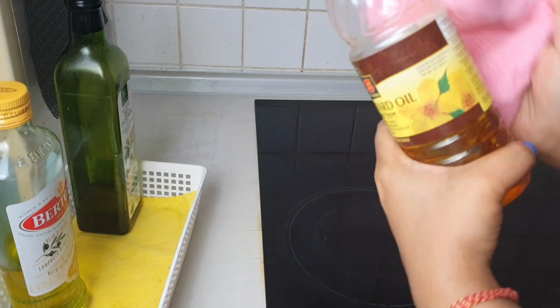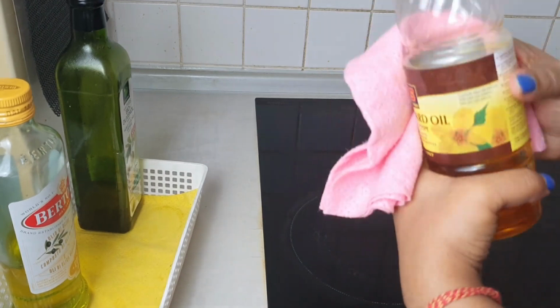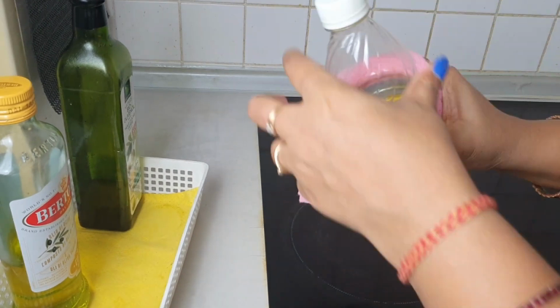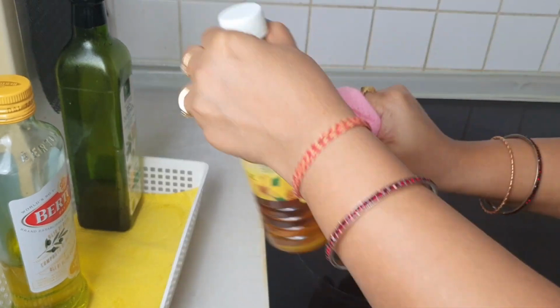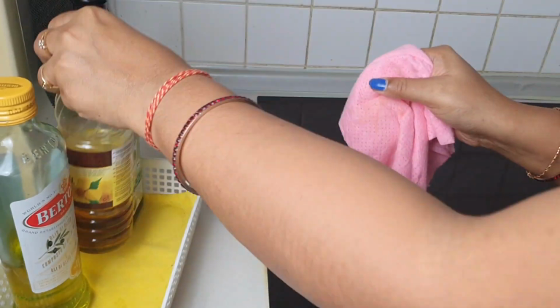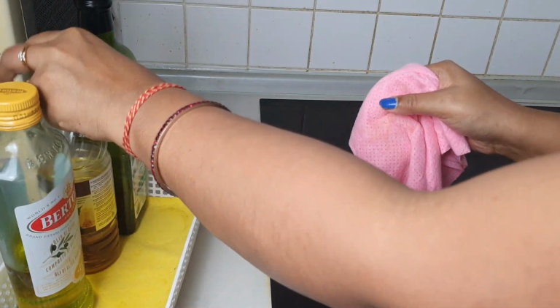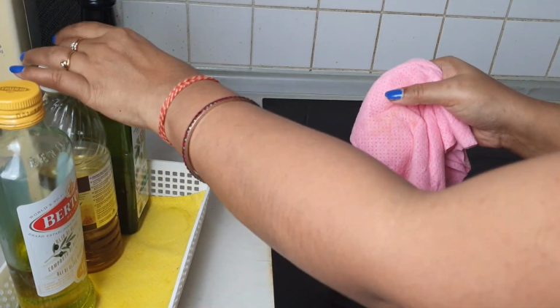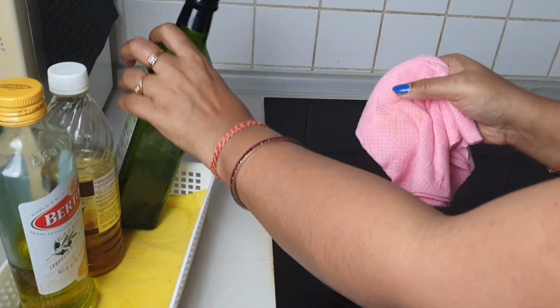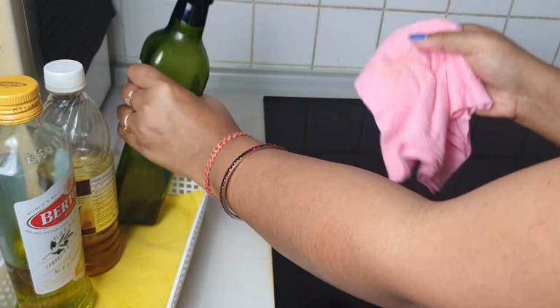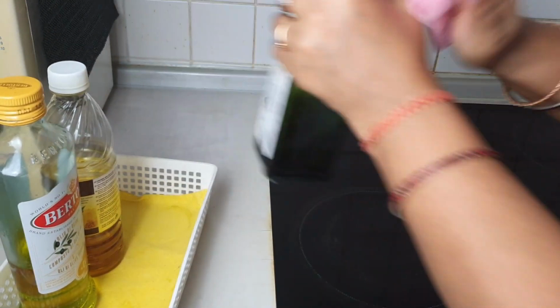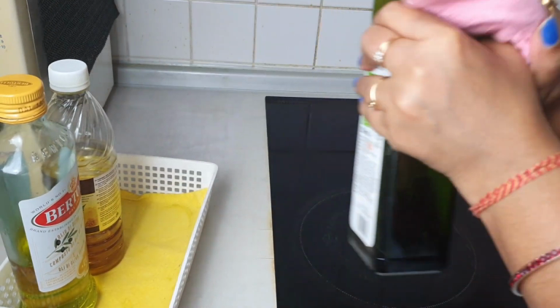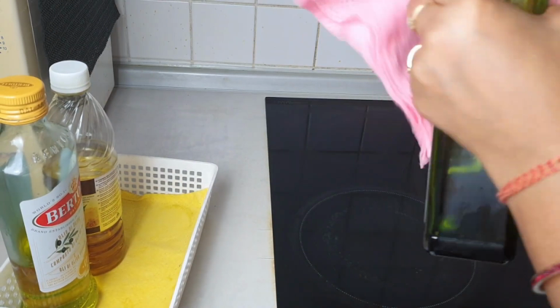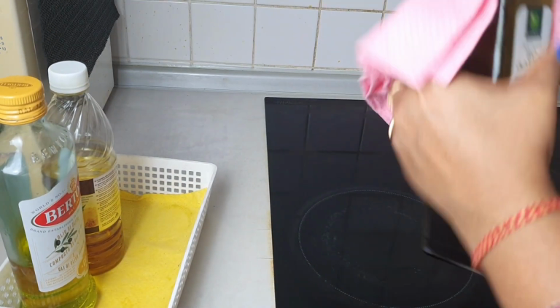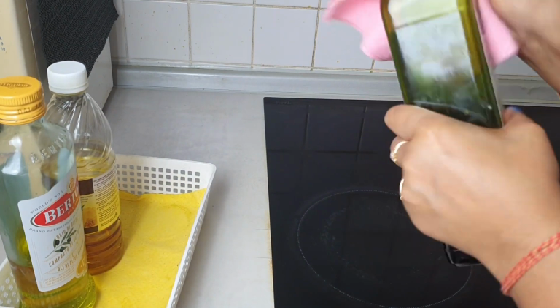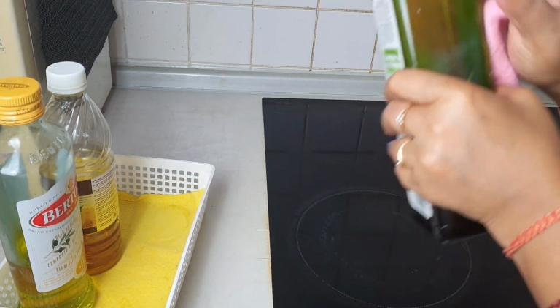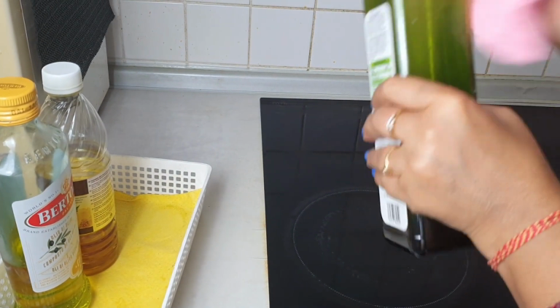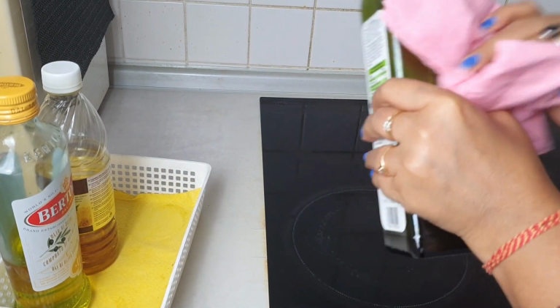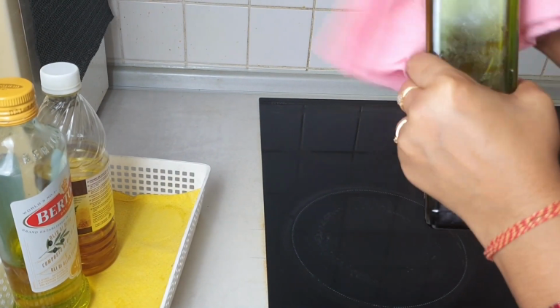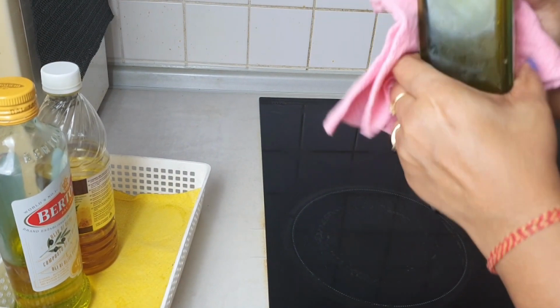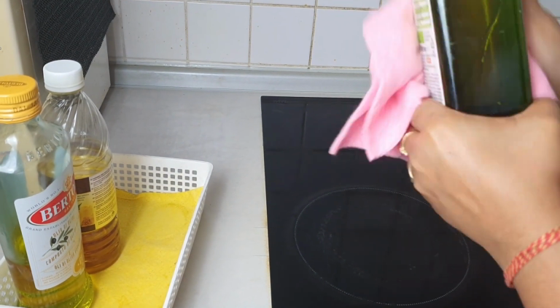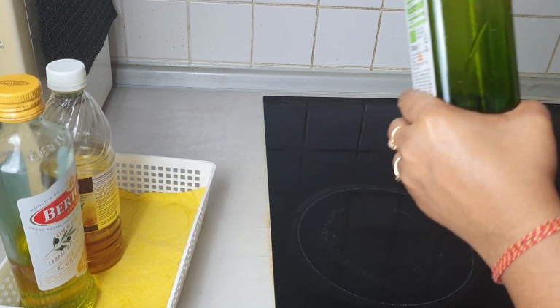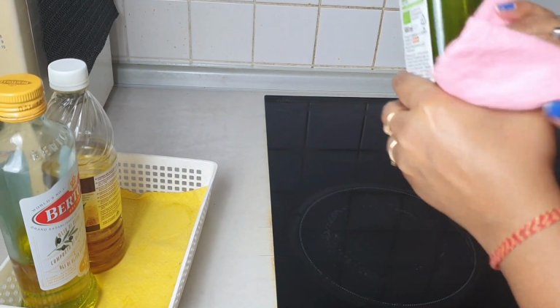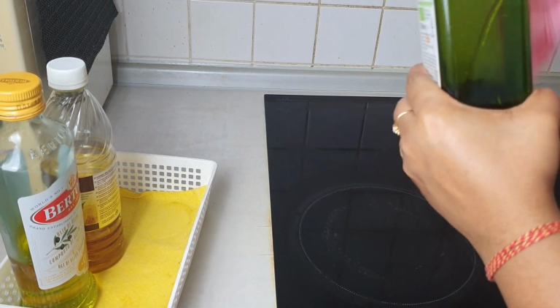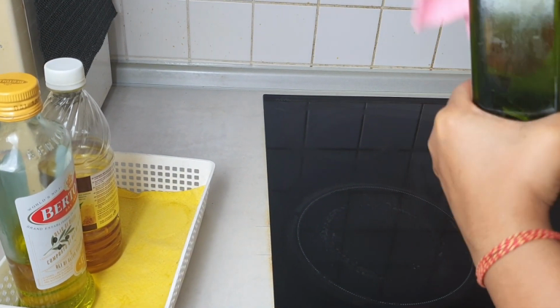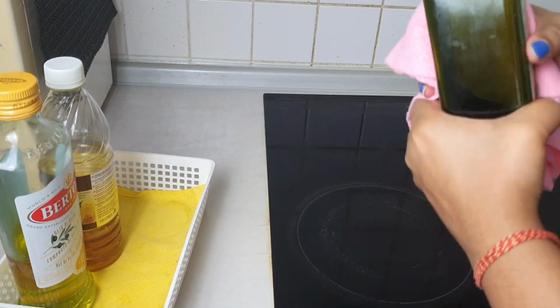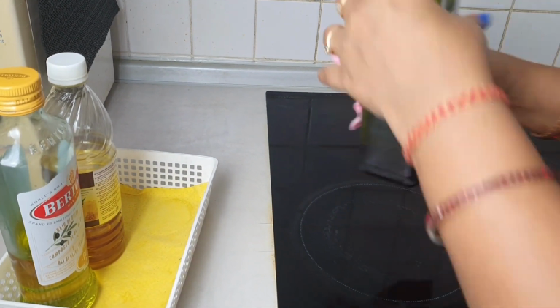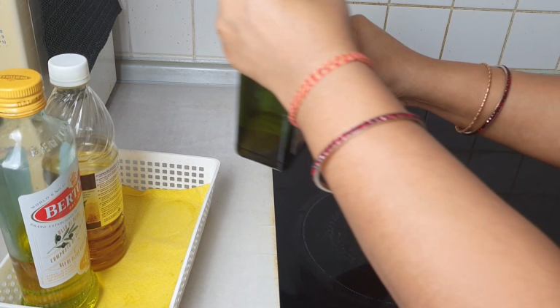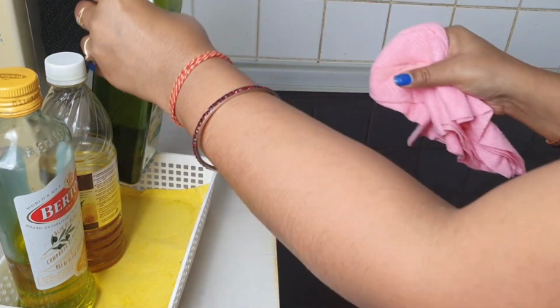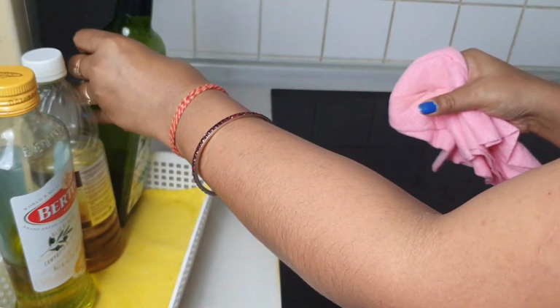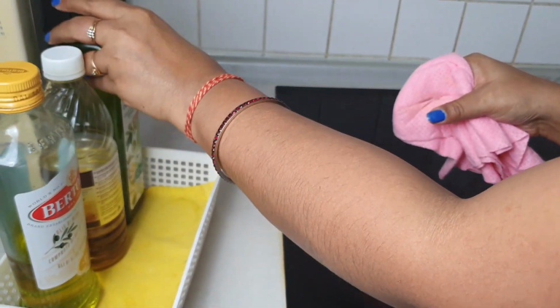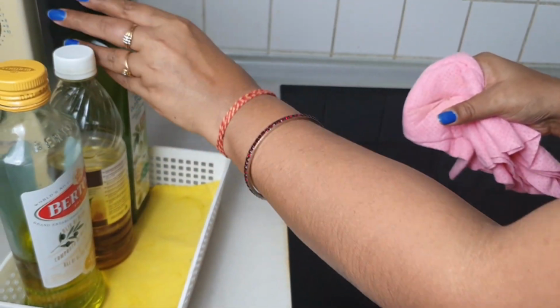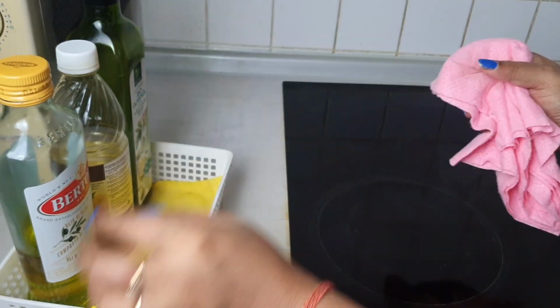Just give a wipe to oil jars, bottles, the spice corner, and the fridge handle. A clean wipe — many times these might get stained with food. A quick wipe will keep your kitchen stain-free and reduces your deep cleaning effort later.